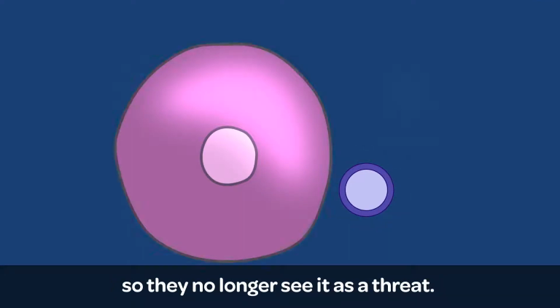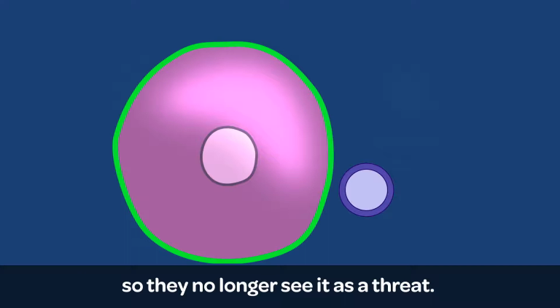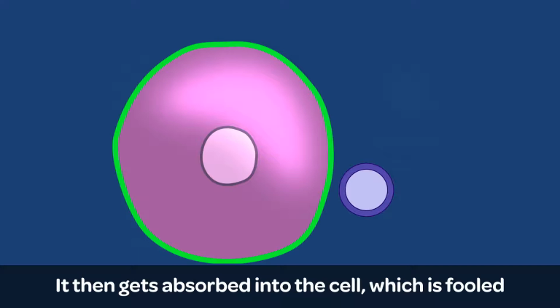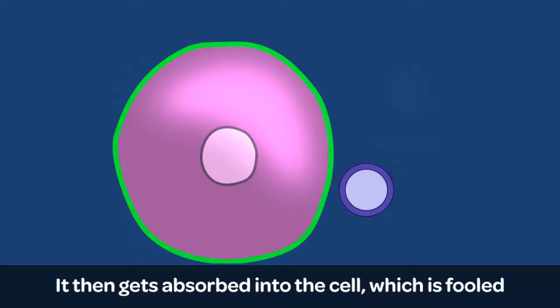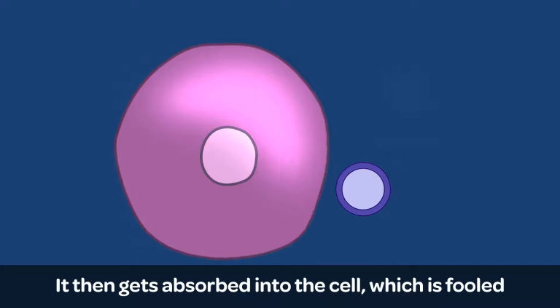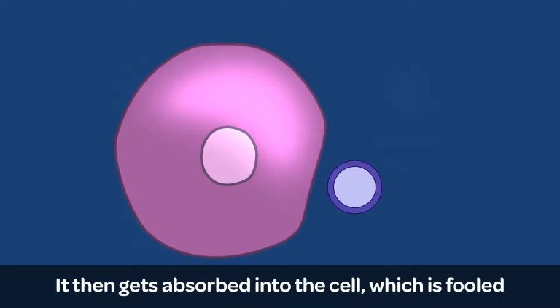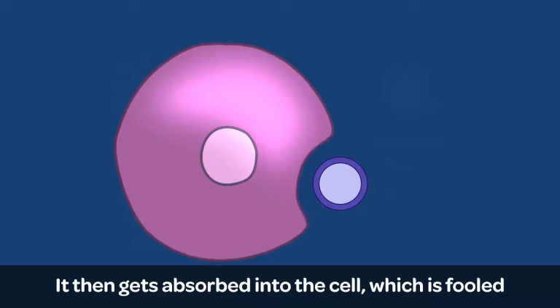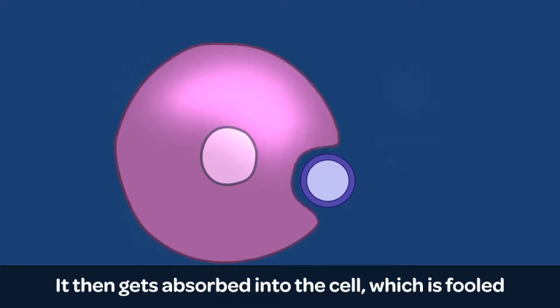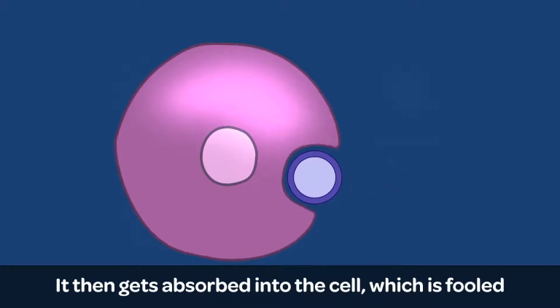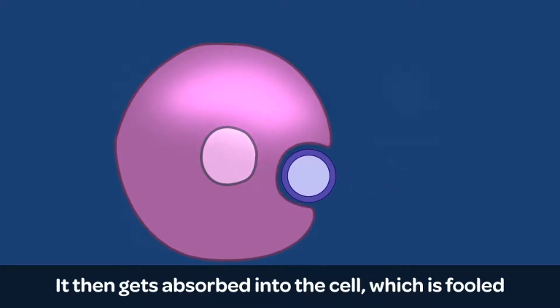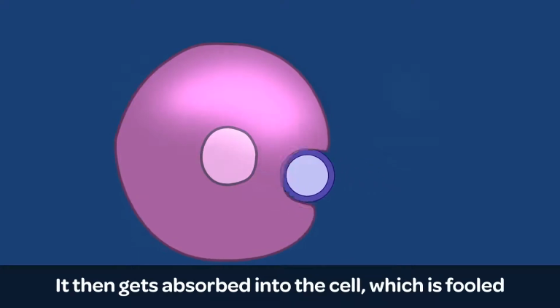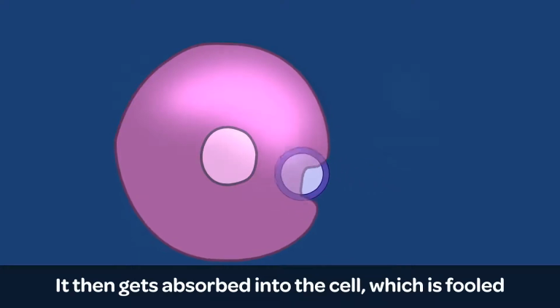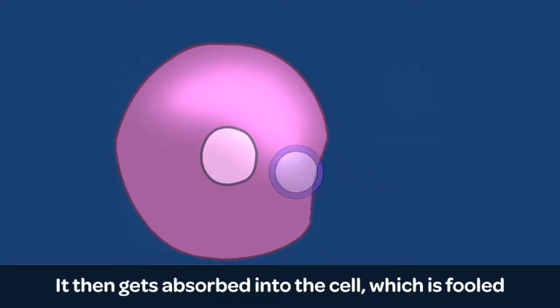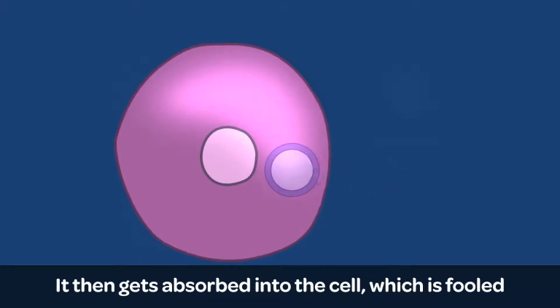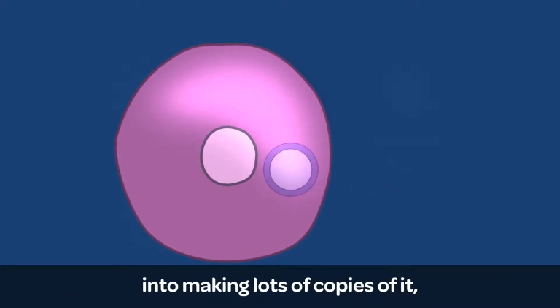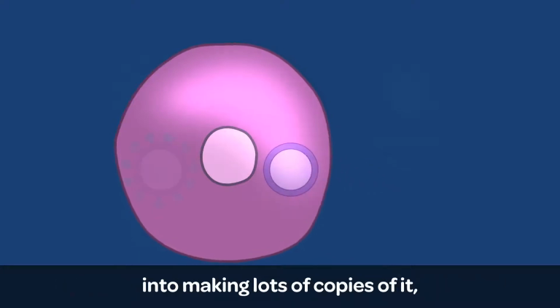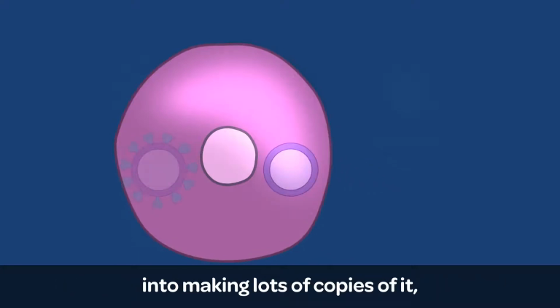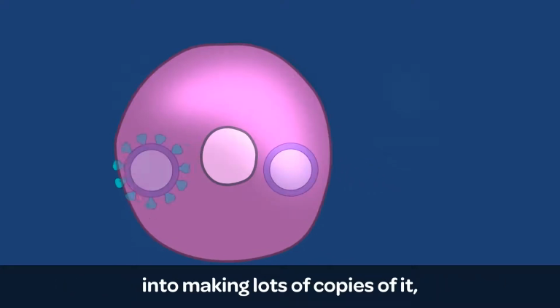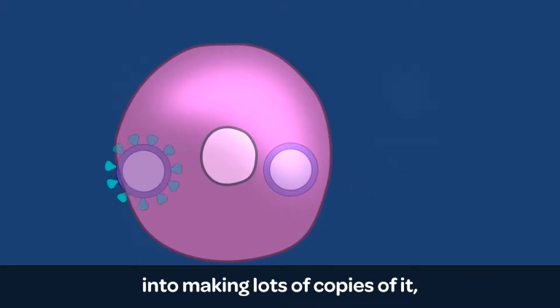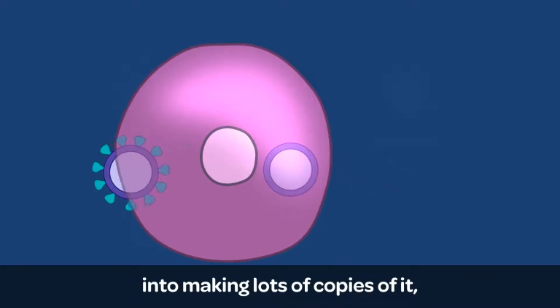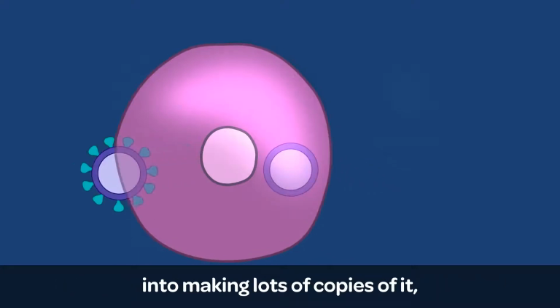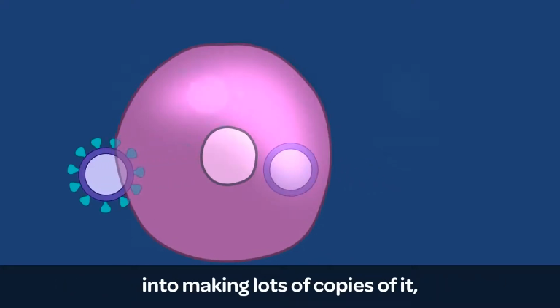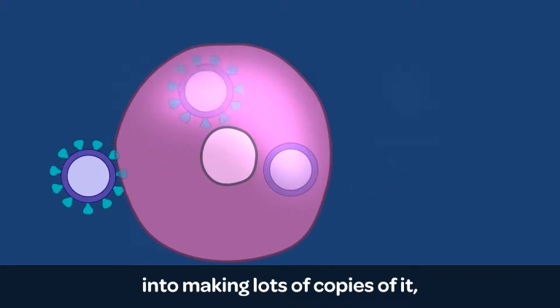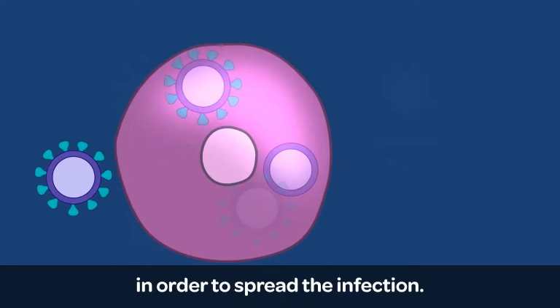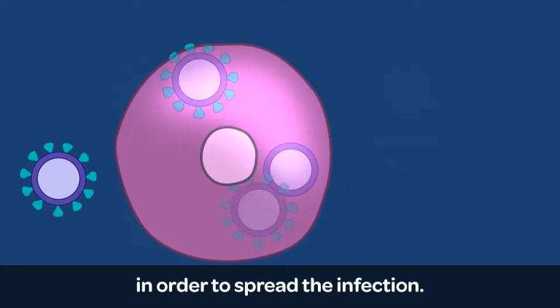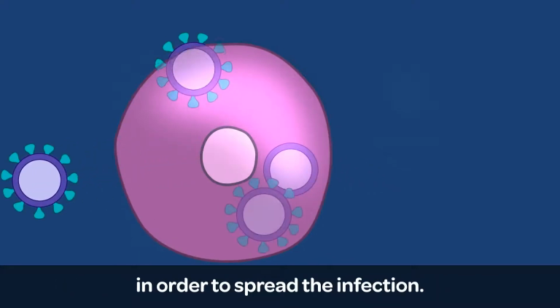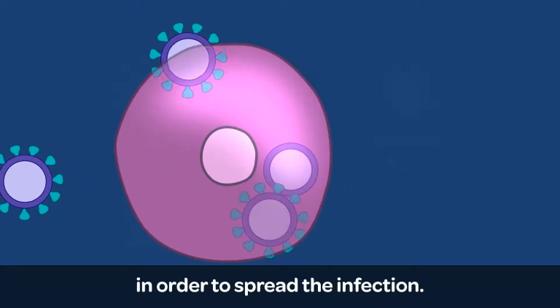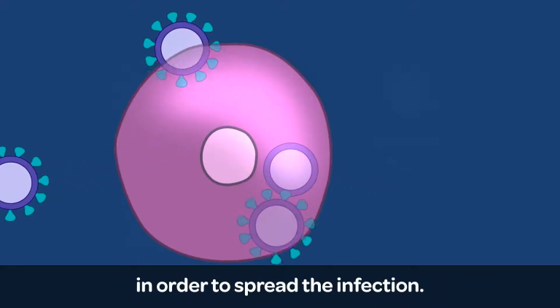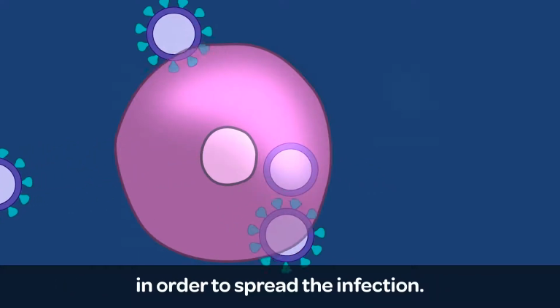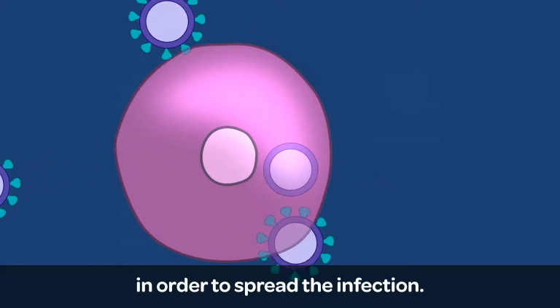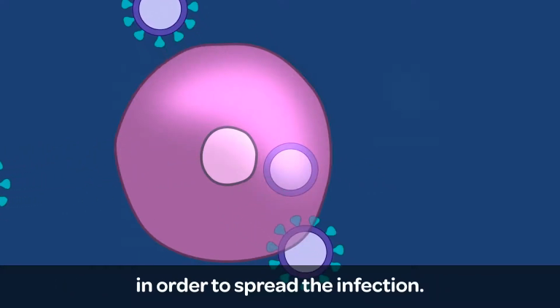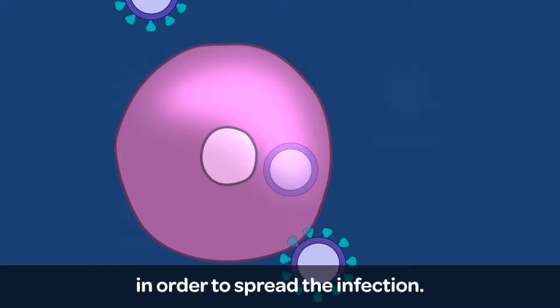It then gets absorbed into the cell, which is fooled into making lots of copies of it in order to spread the infection.